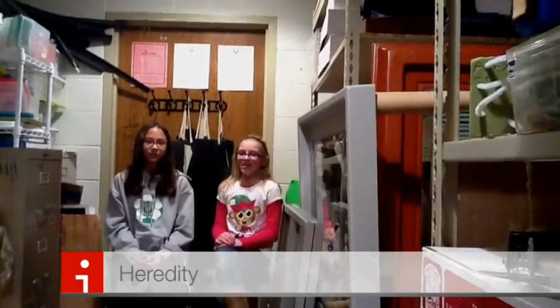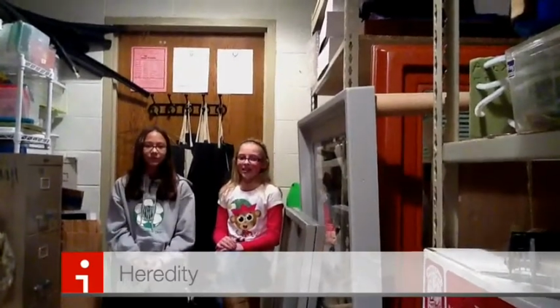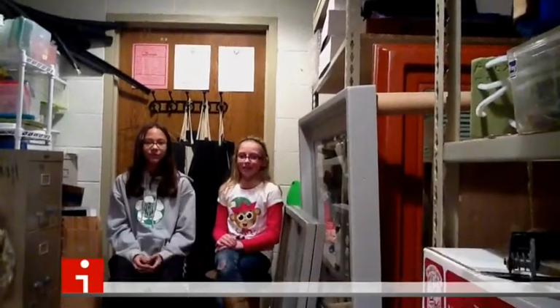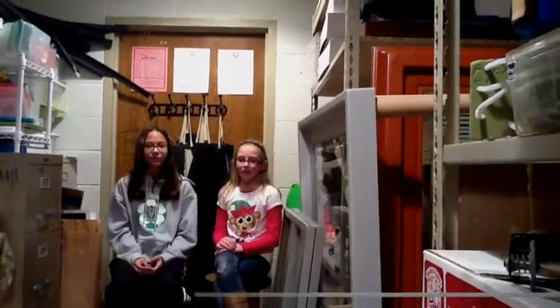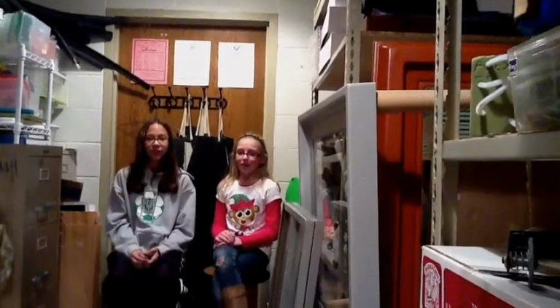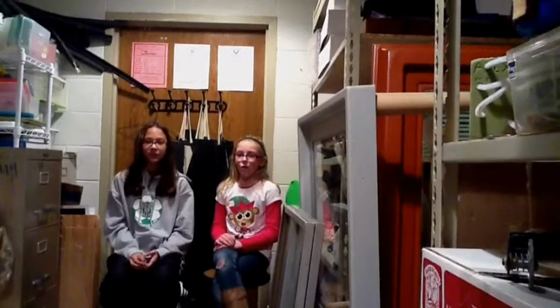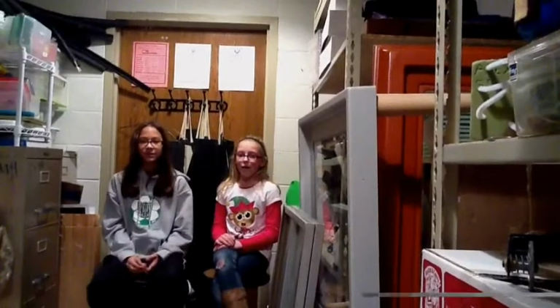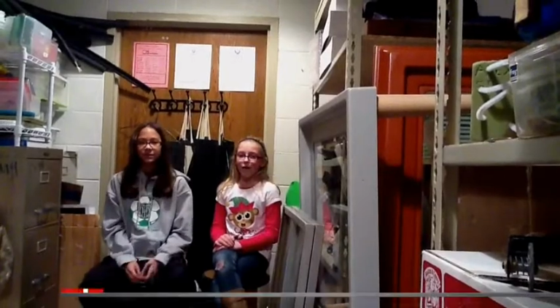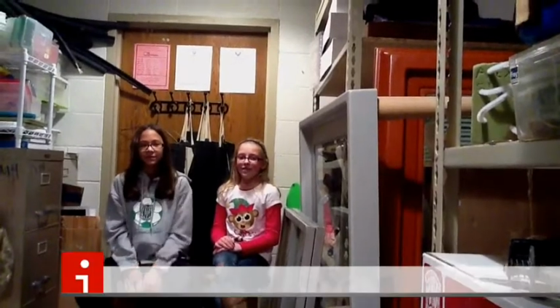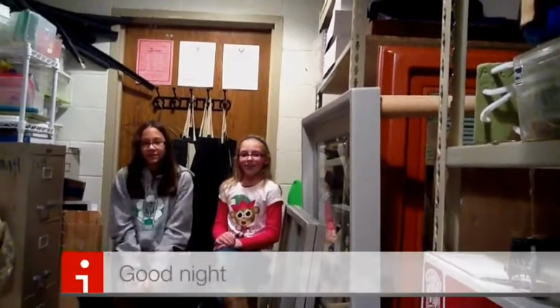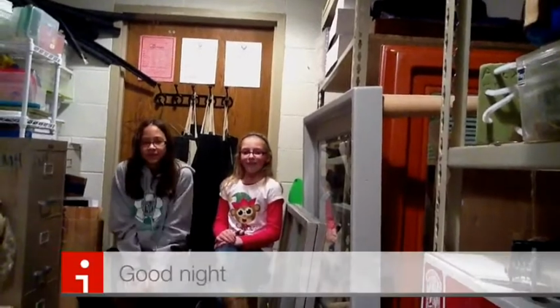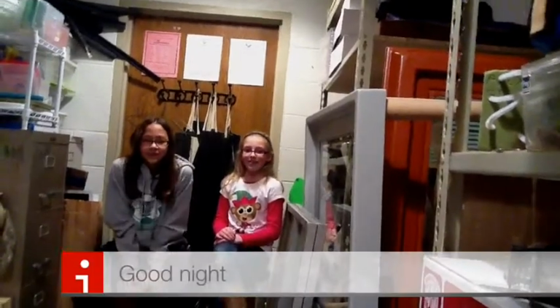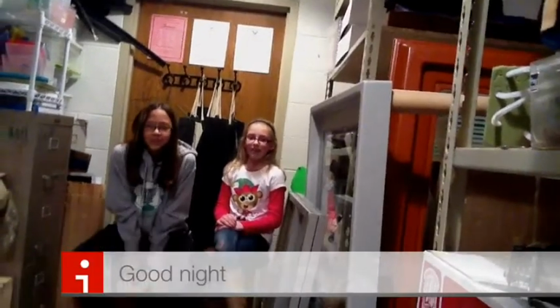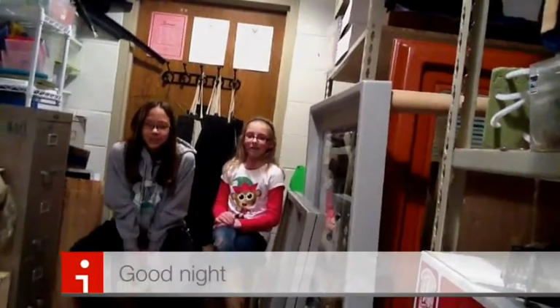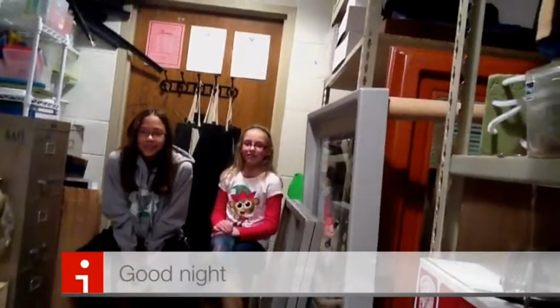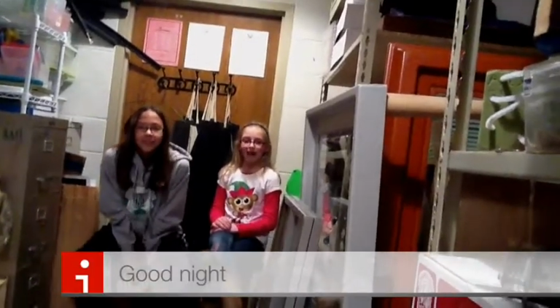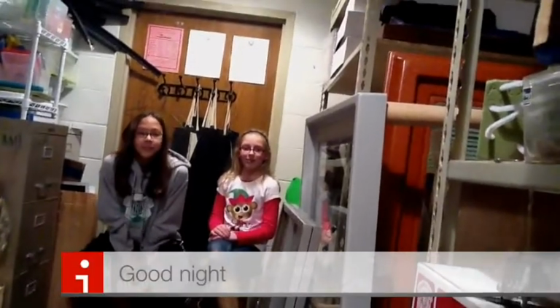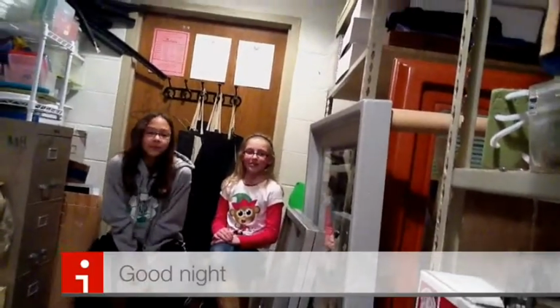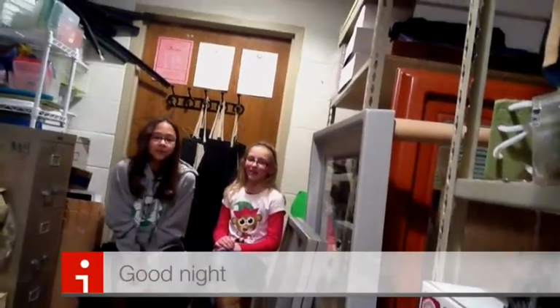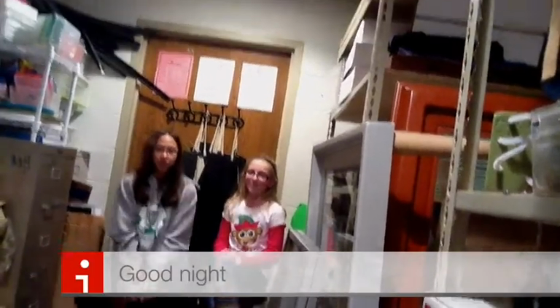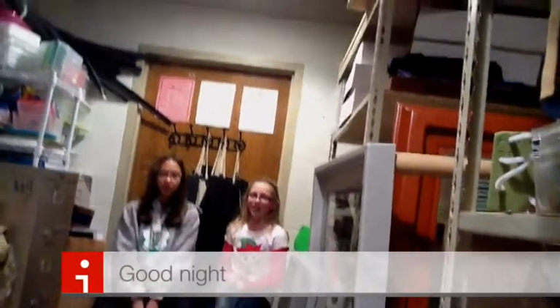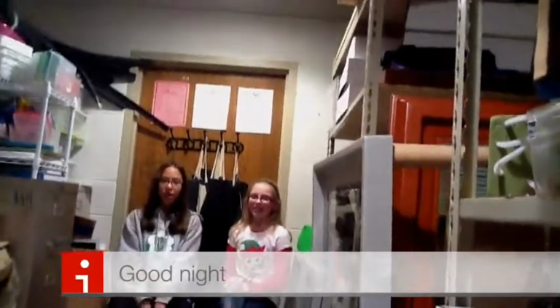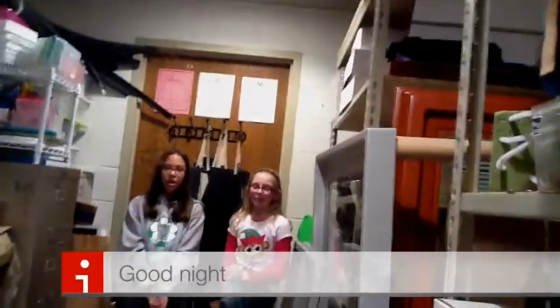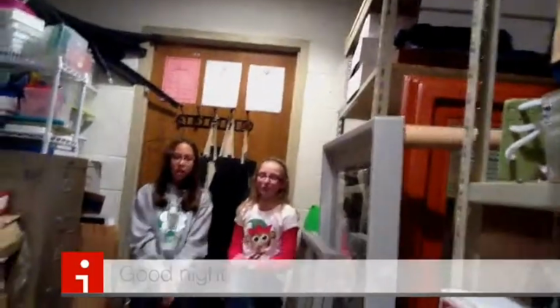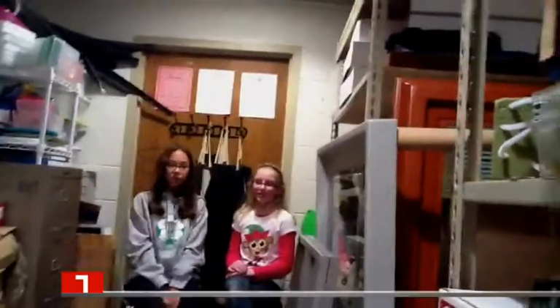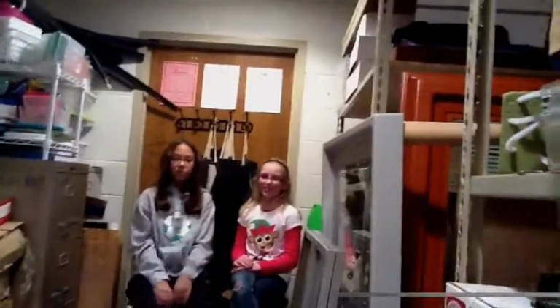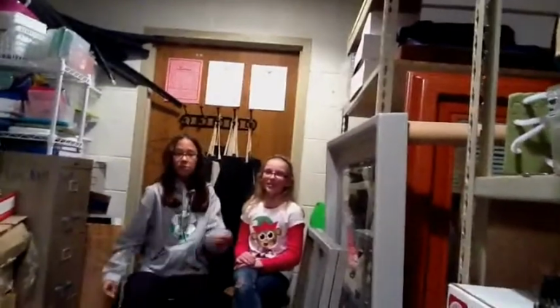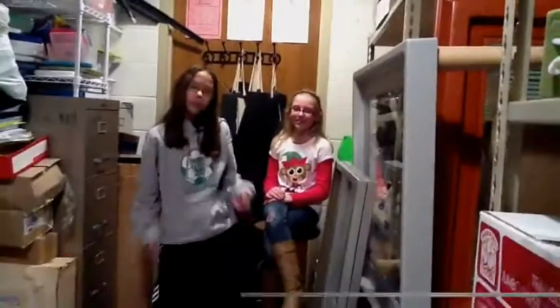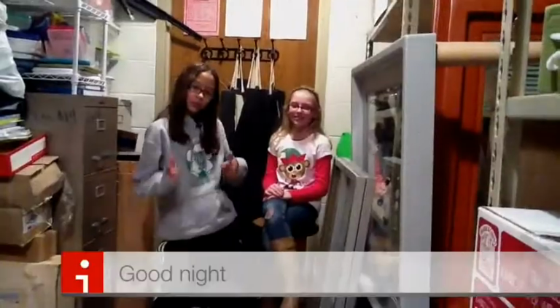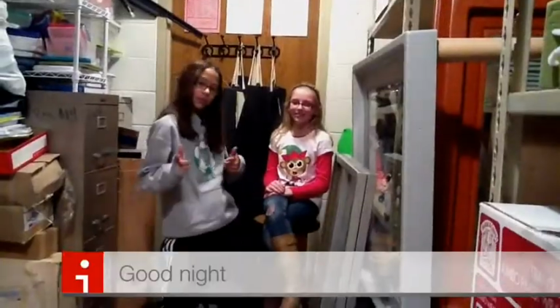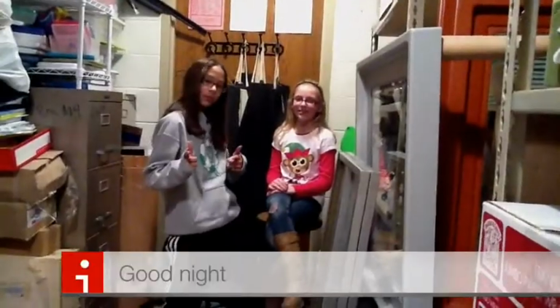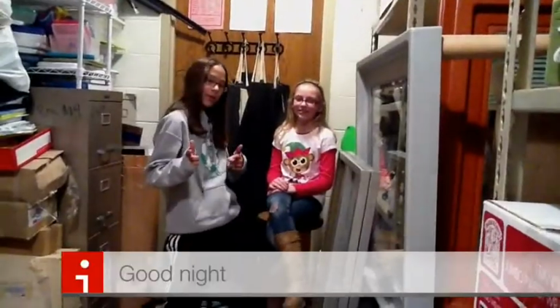Thank you for coming. Well, that's all for tonight, folks. I hope to see you again tomorrow on W4 News. Bye-bye.